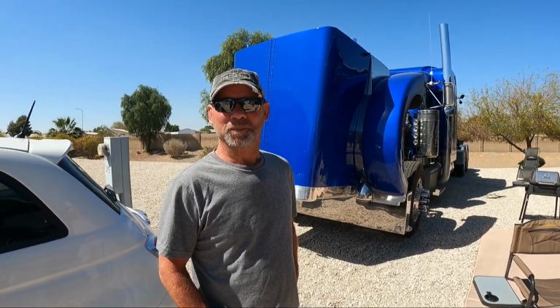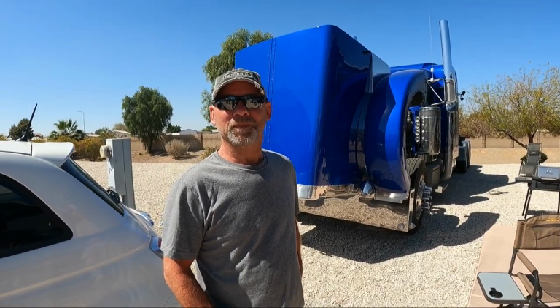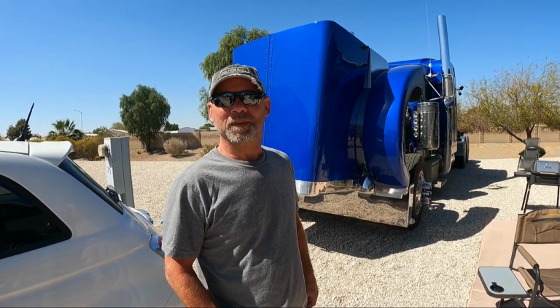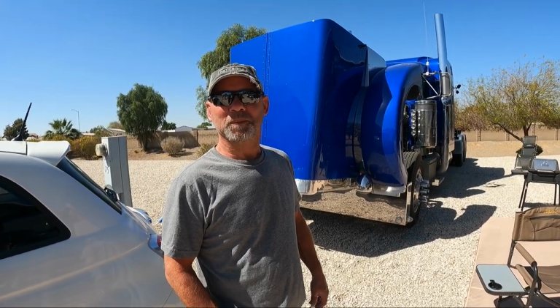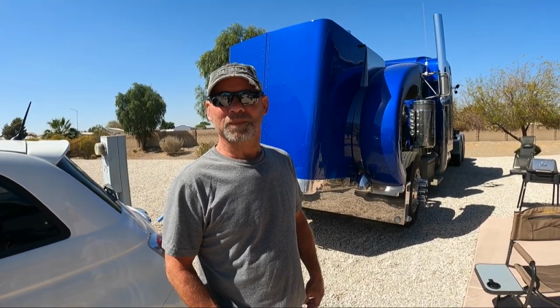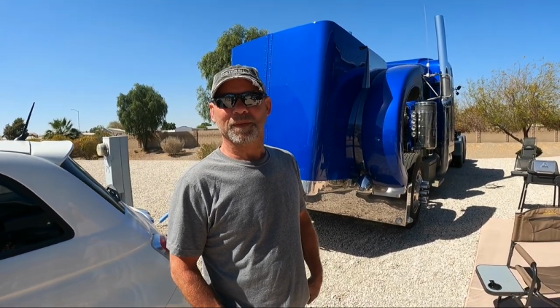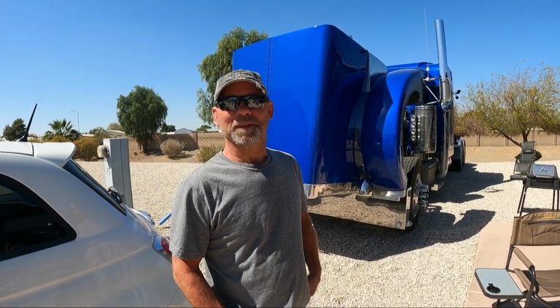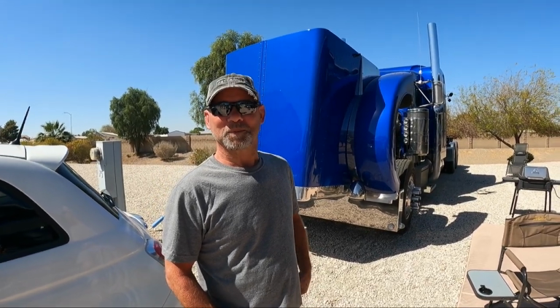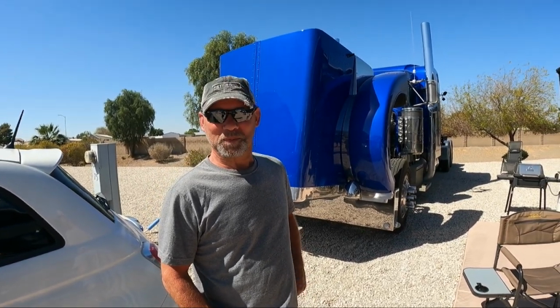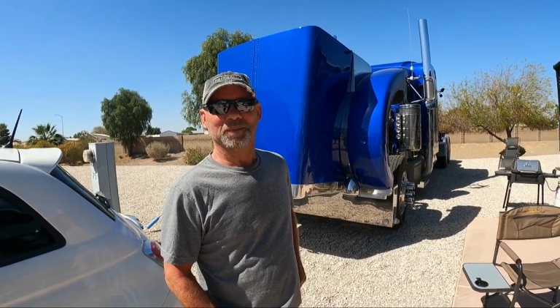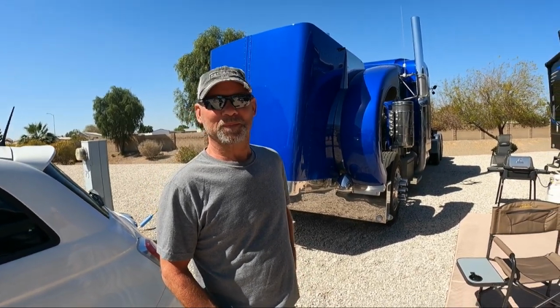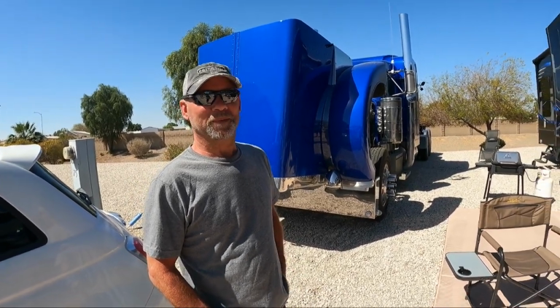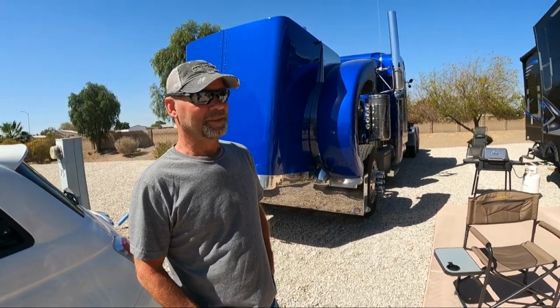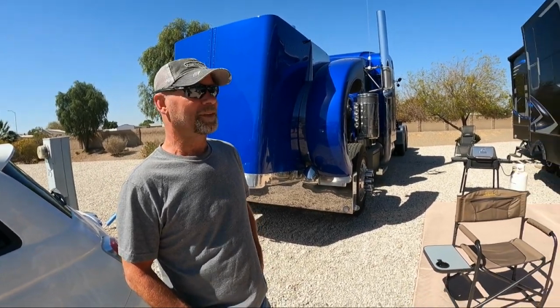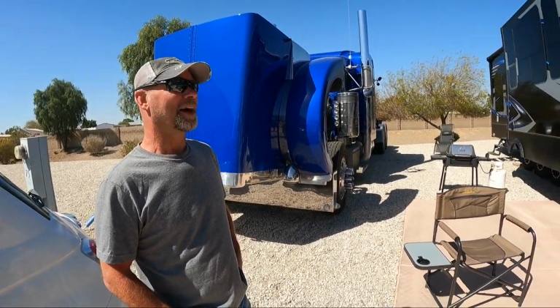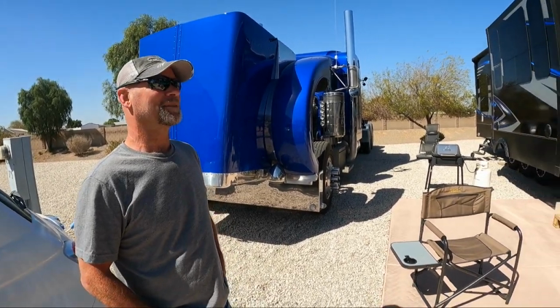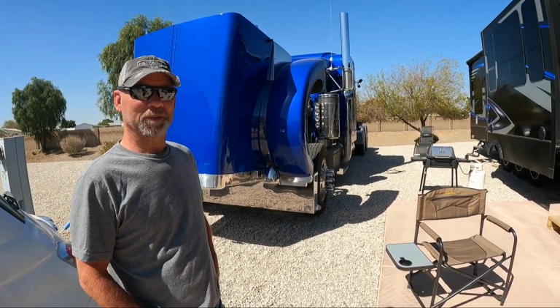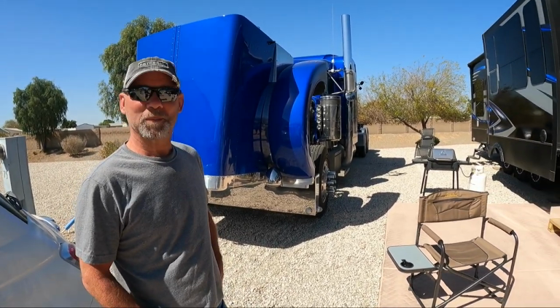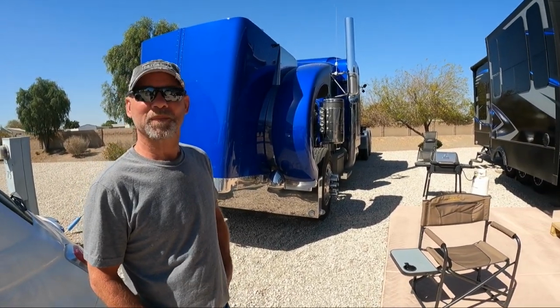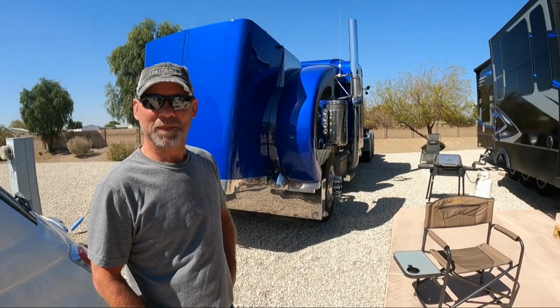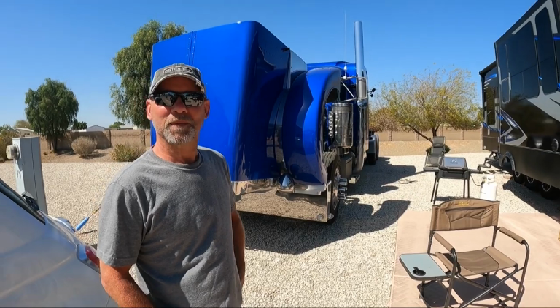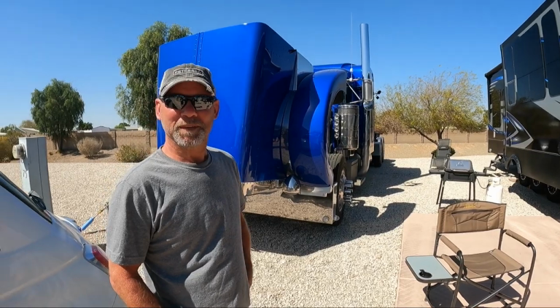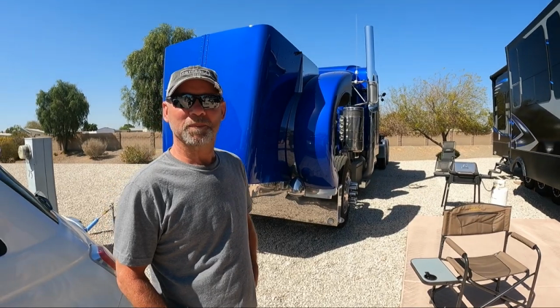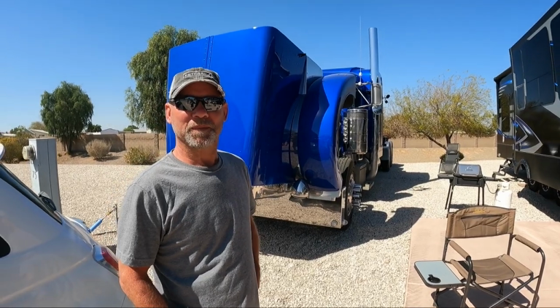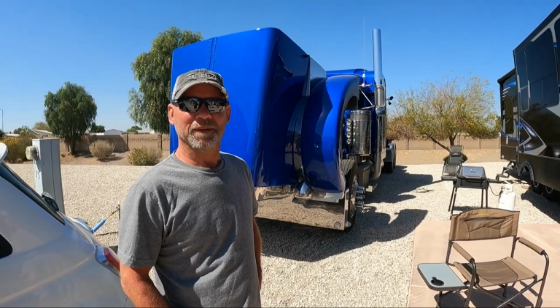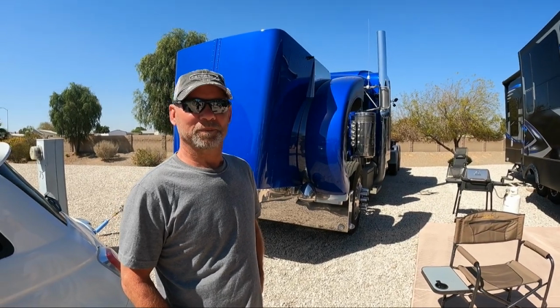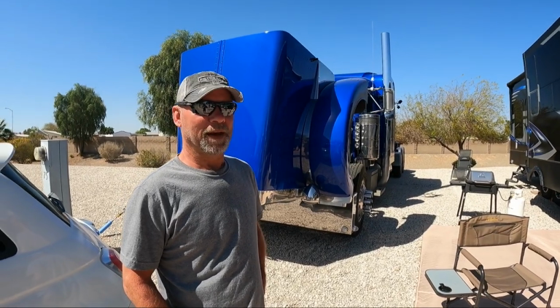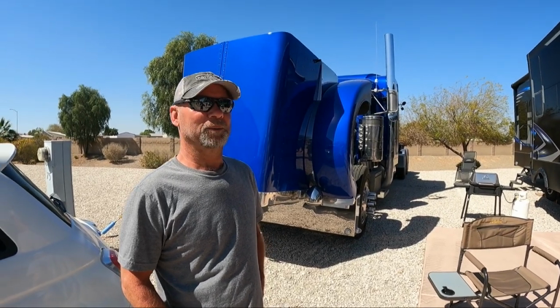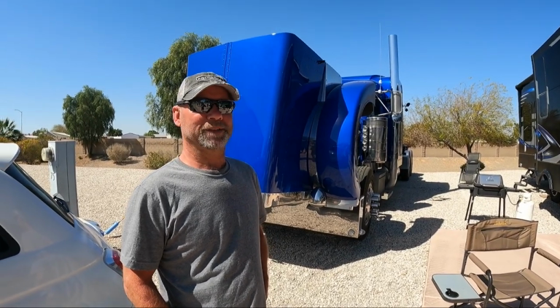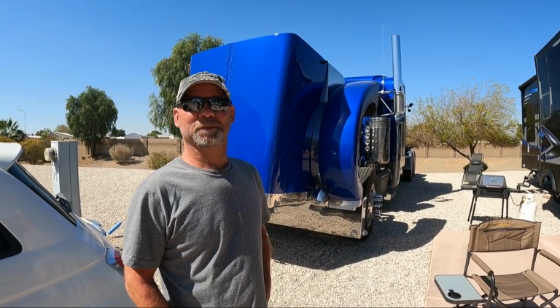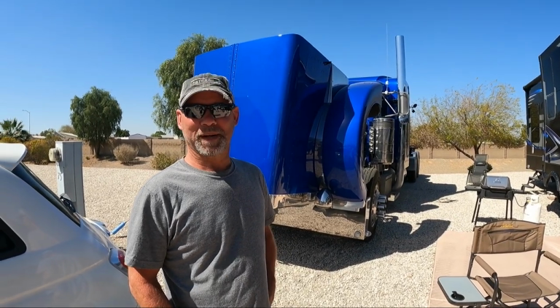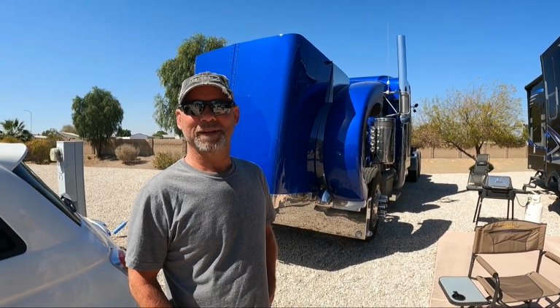Obviously you're happy doing this. Yeah, with the fifth wheel it works the best — works for me. It was so great meeting you. Thank you.